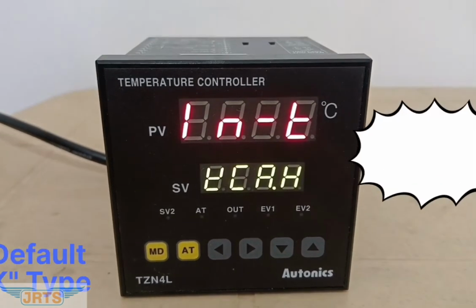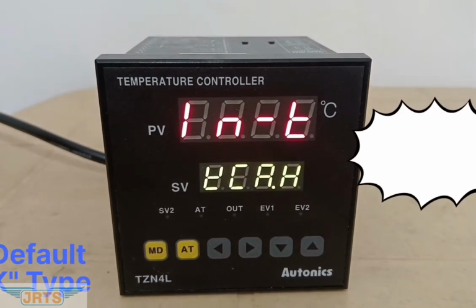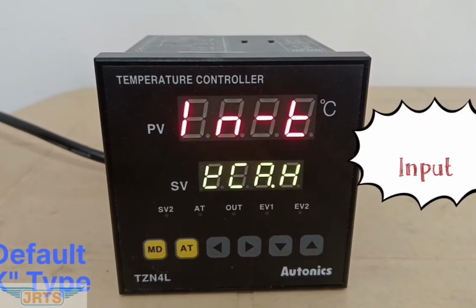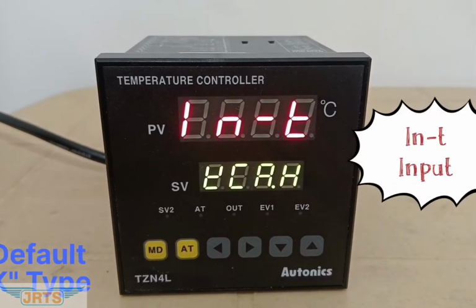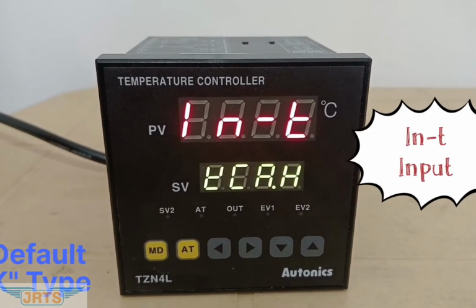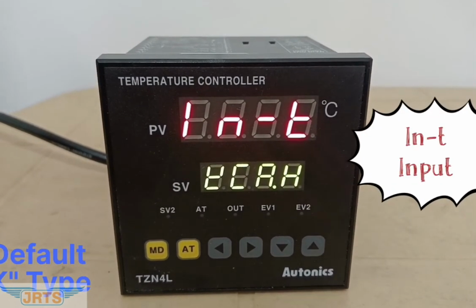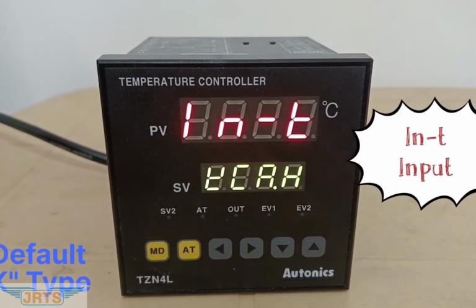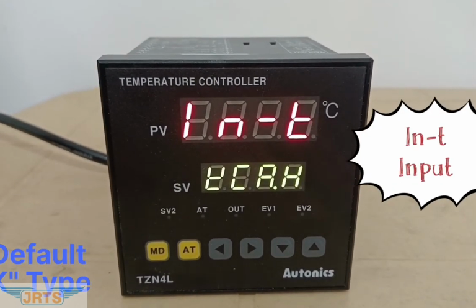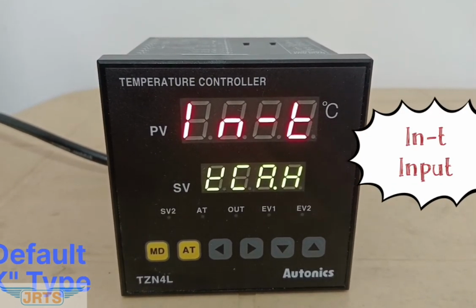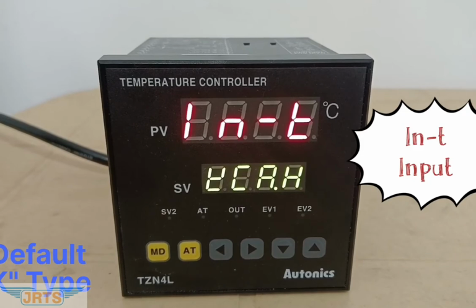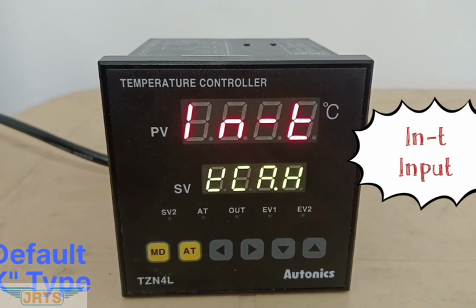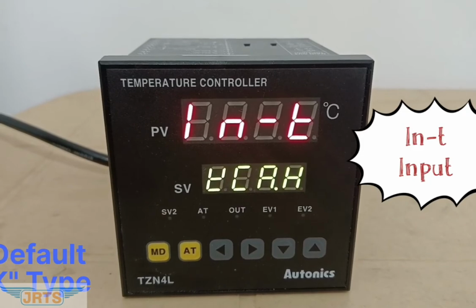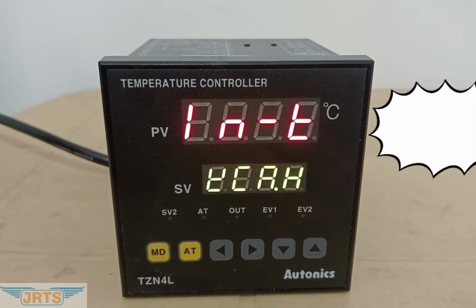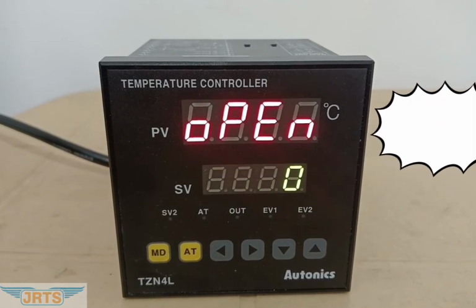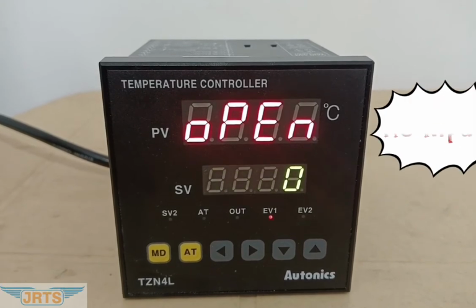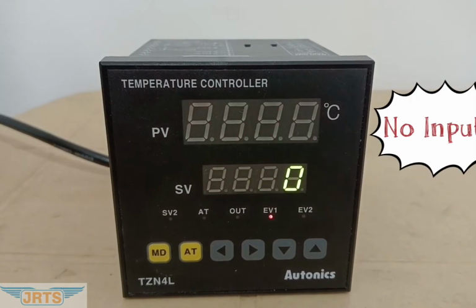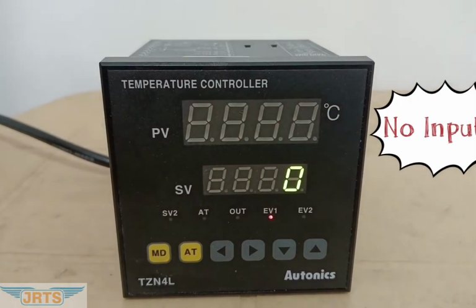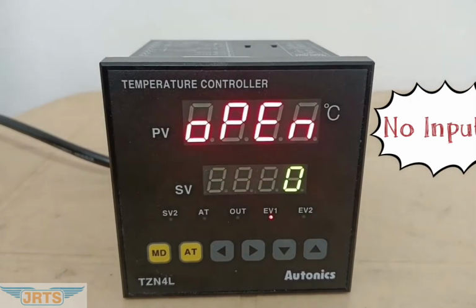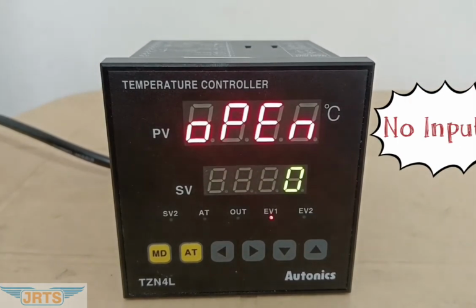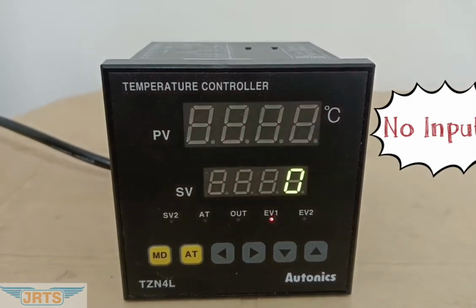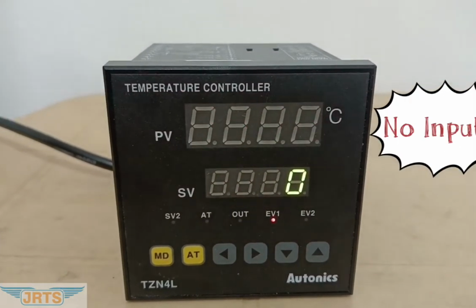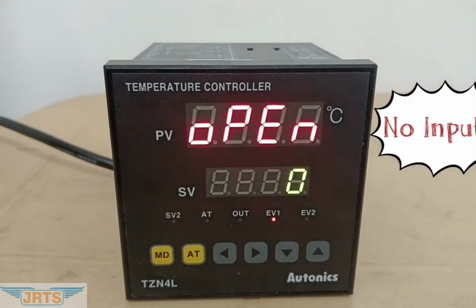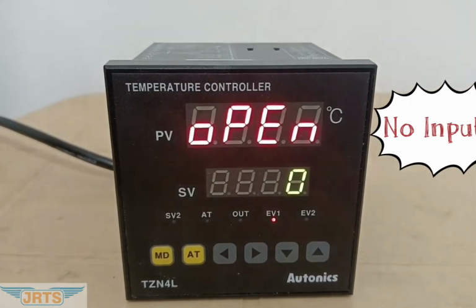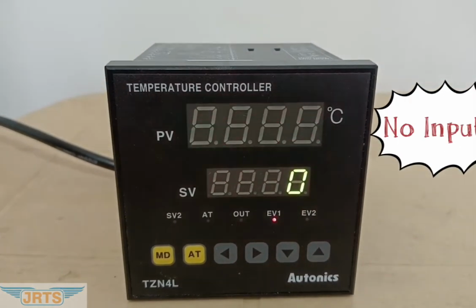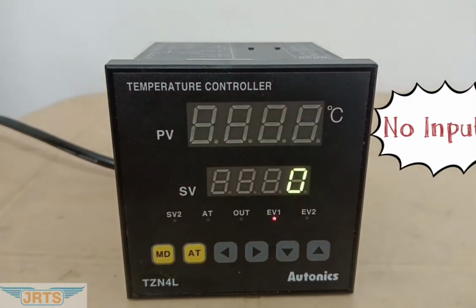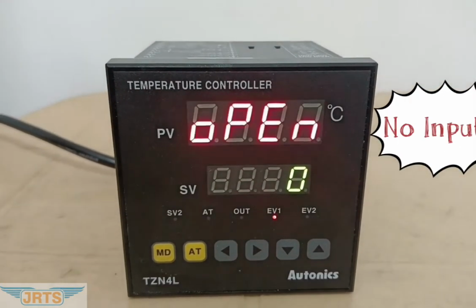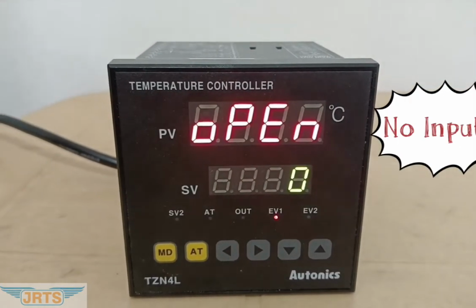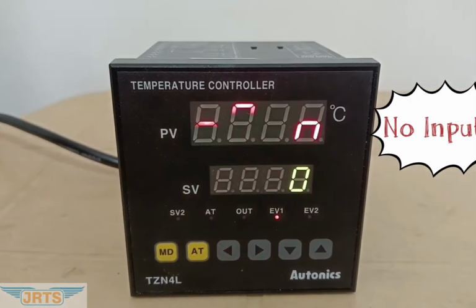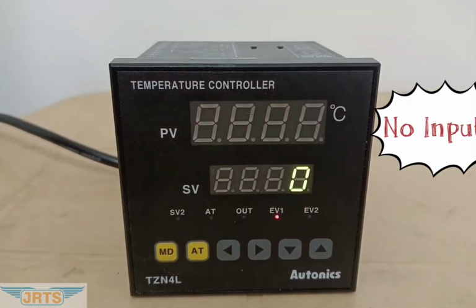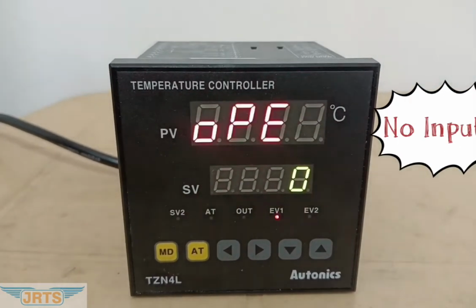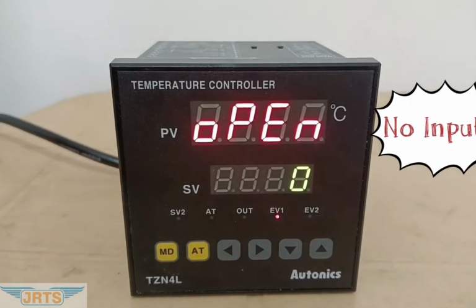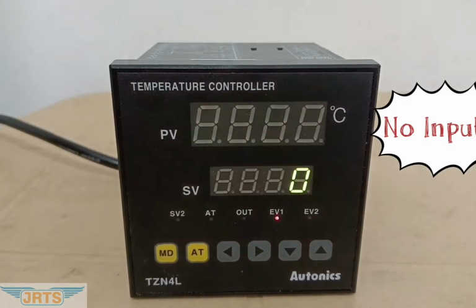It starts with INT, that is input. We have not connected any sensor, so it shows open.